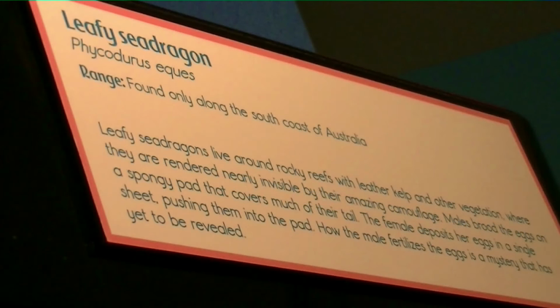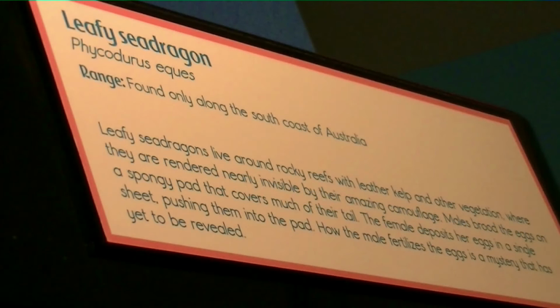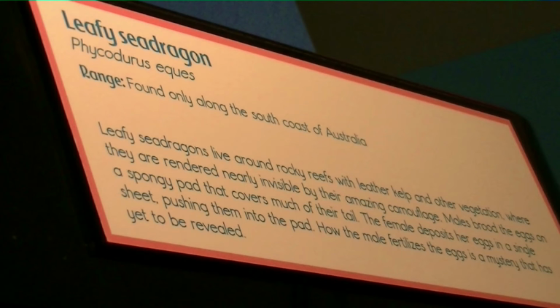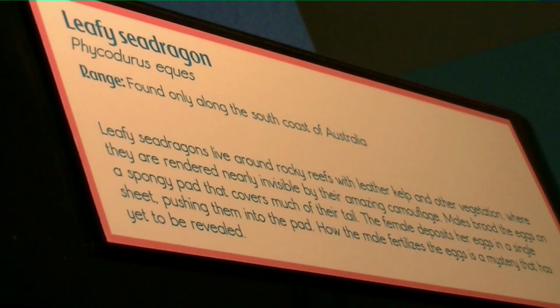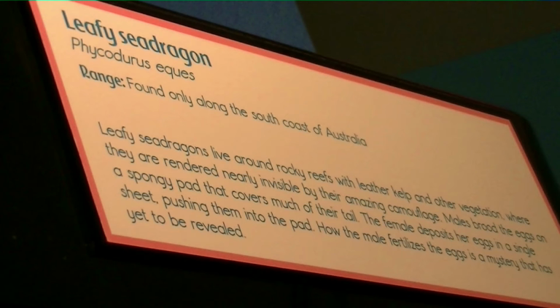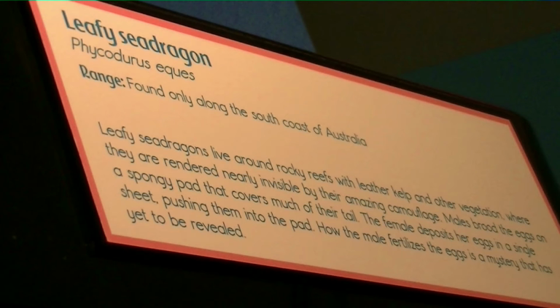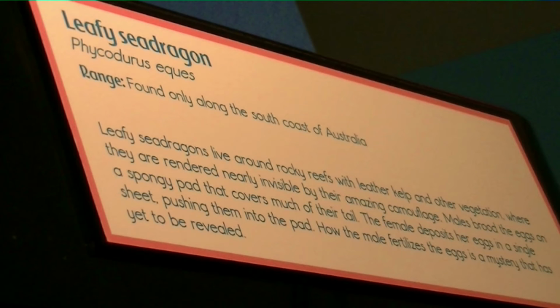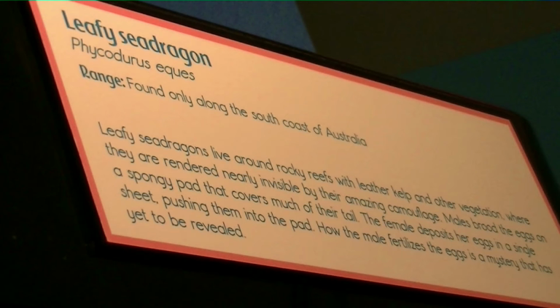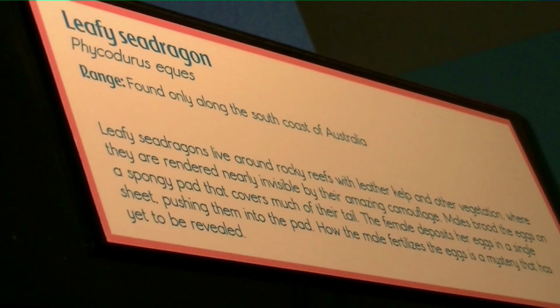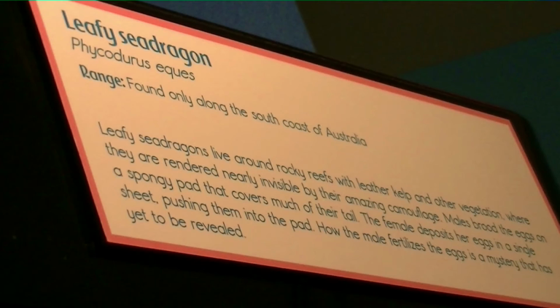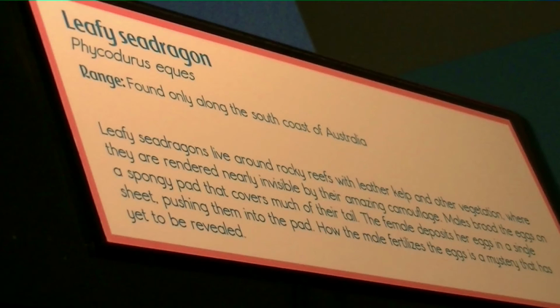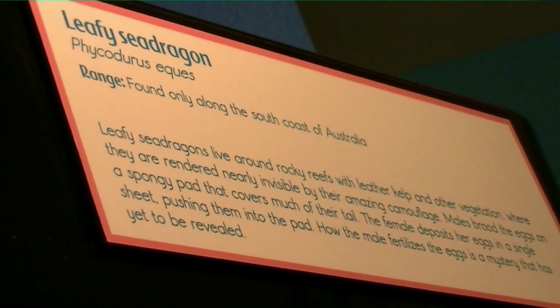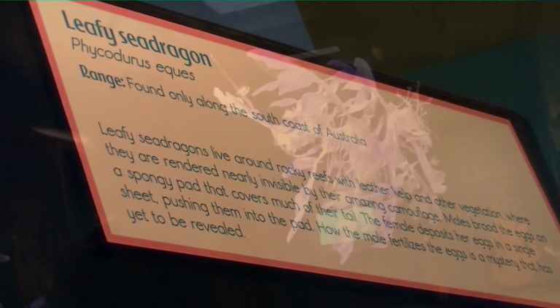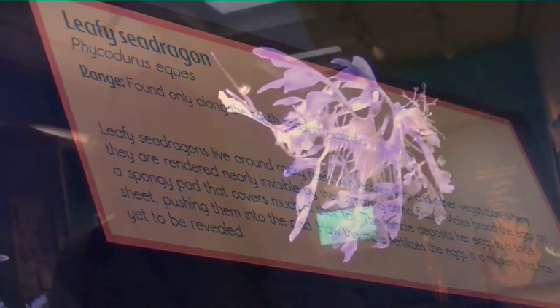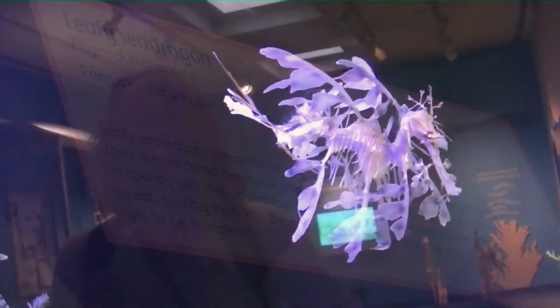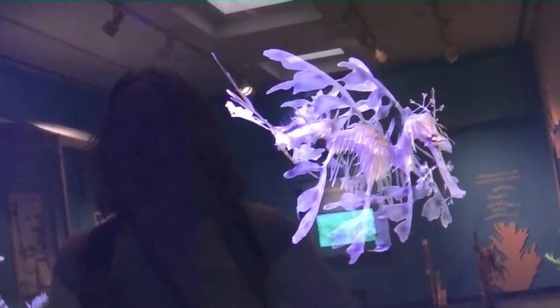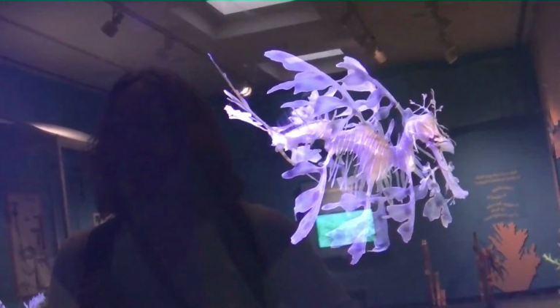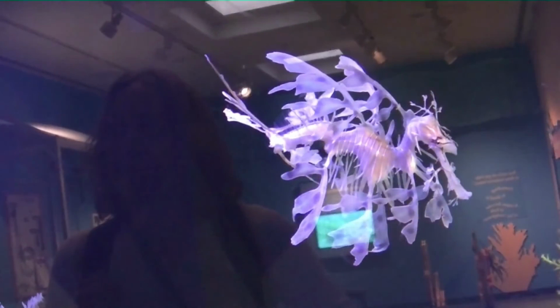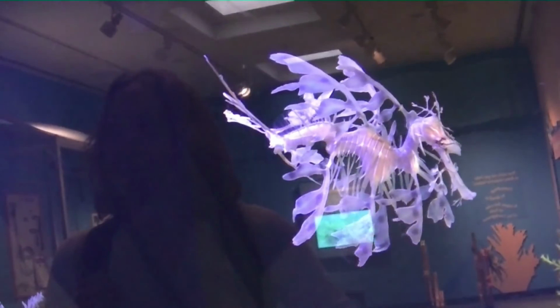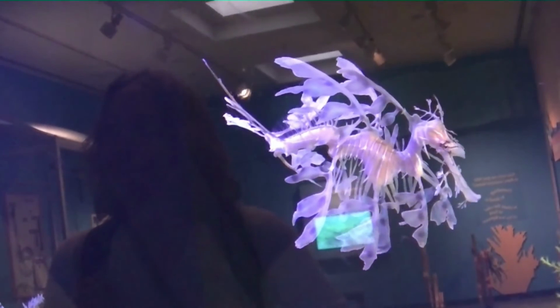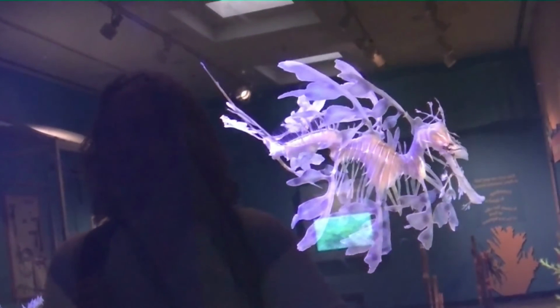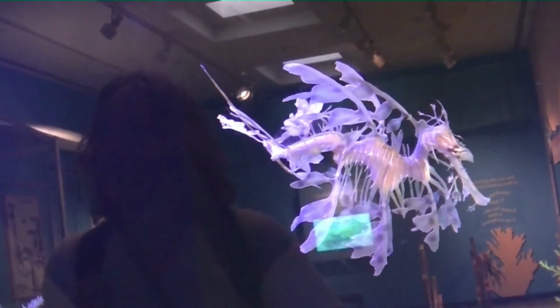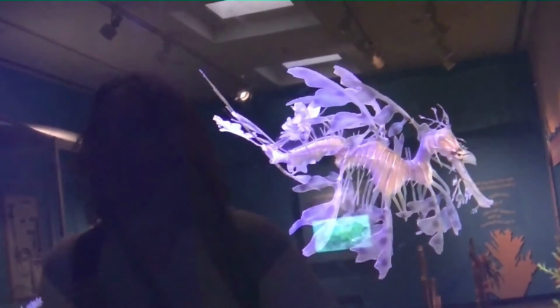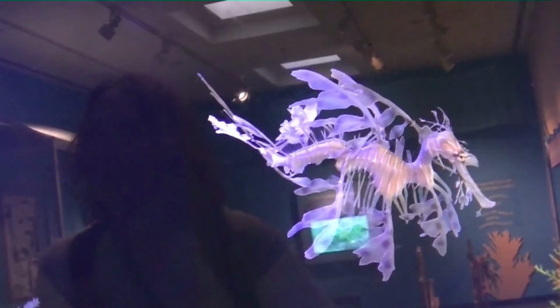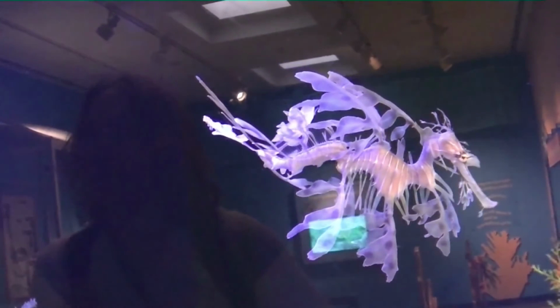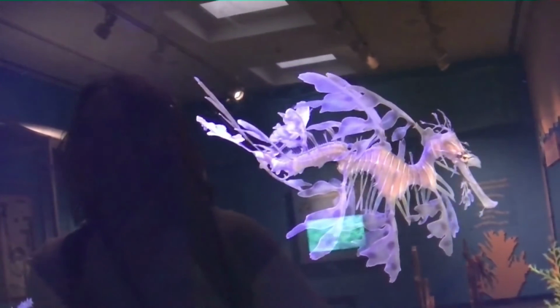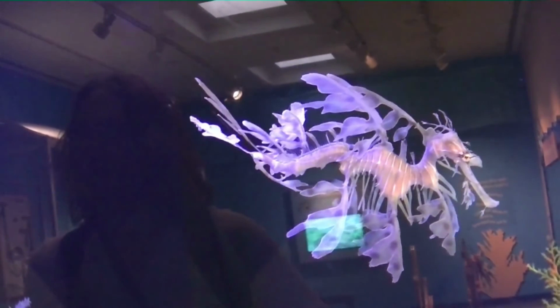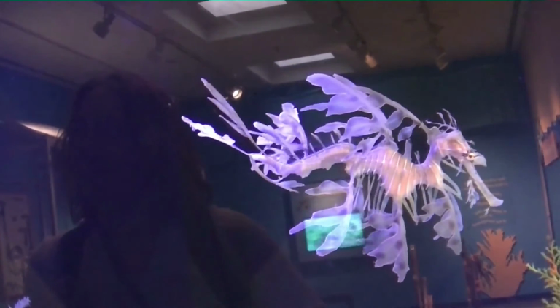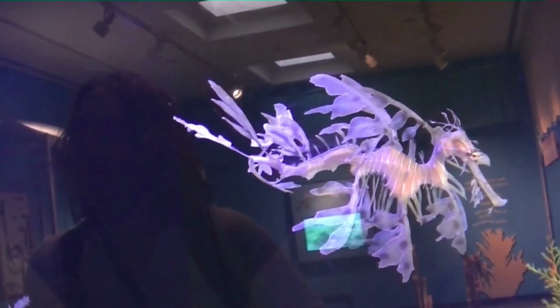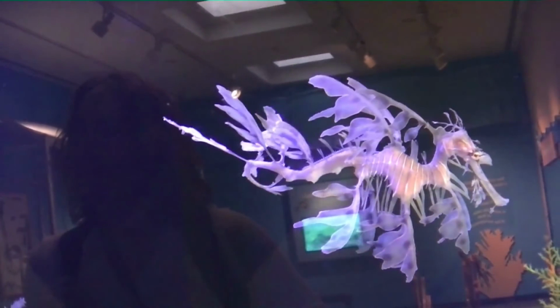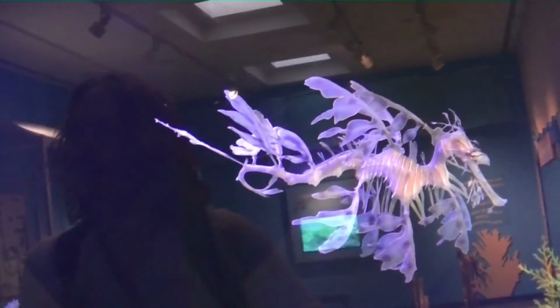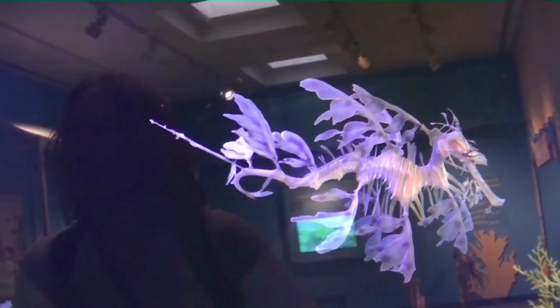And the sea dragon we came across is one of the most brilliant creatures of the exhibit.